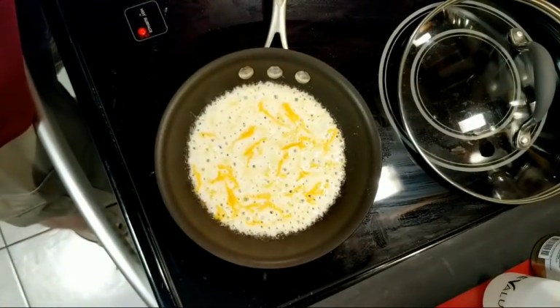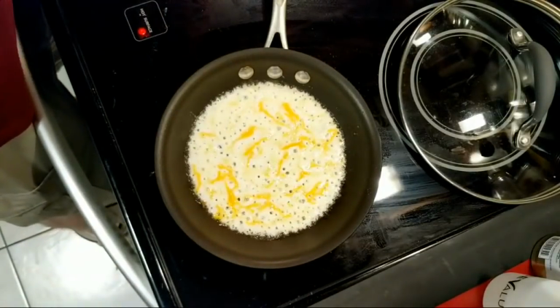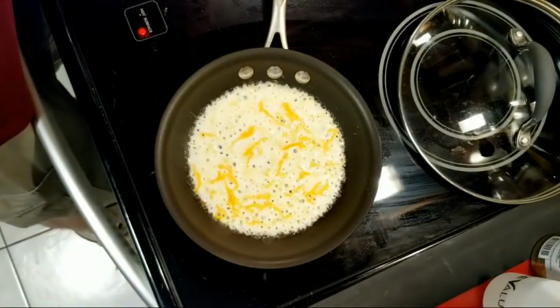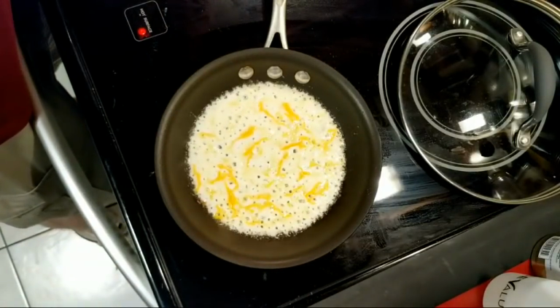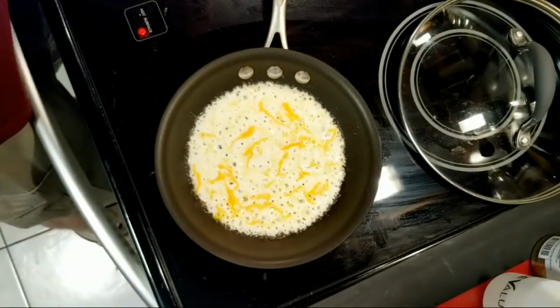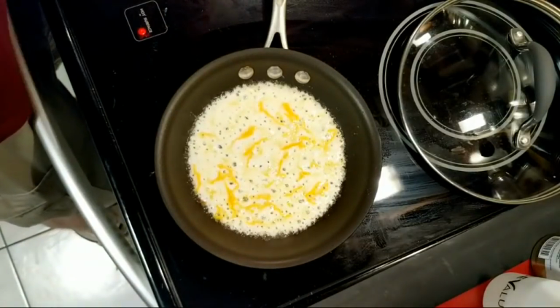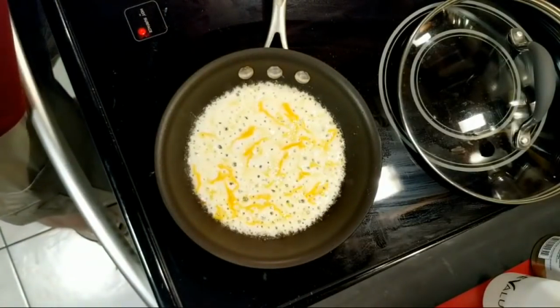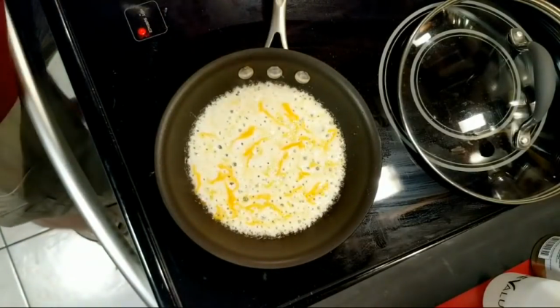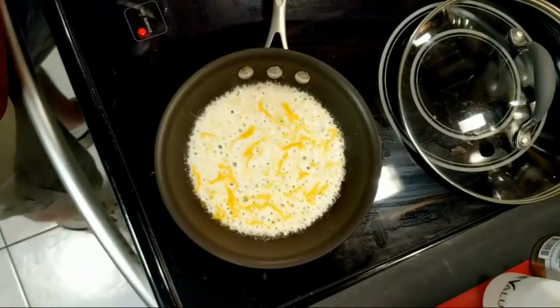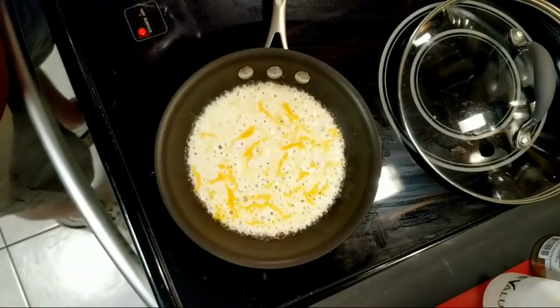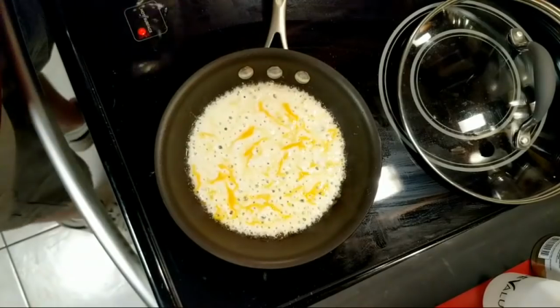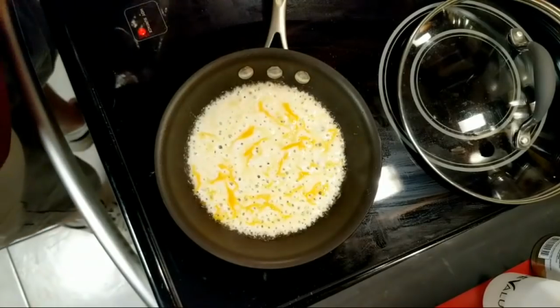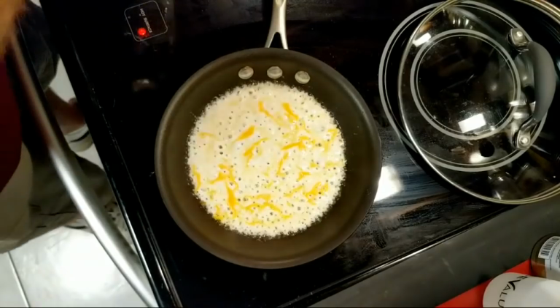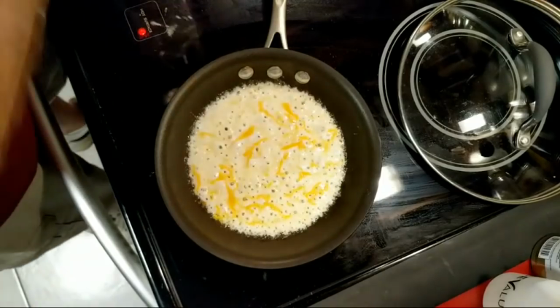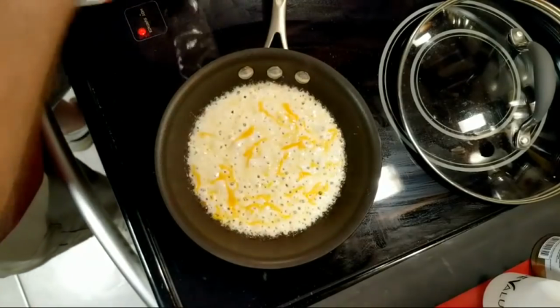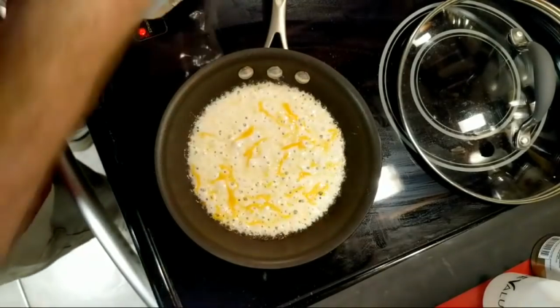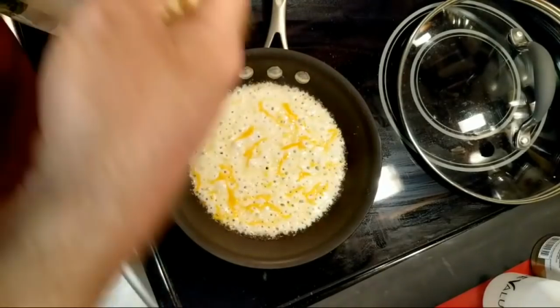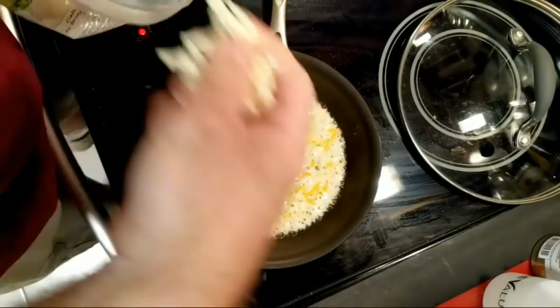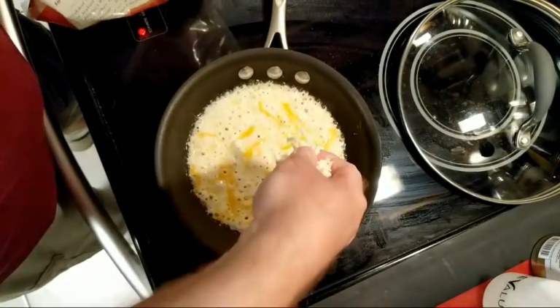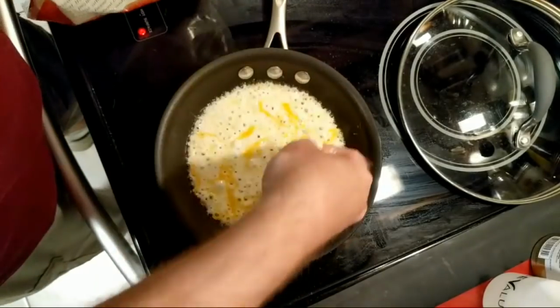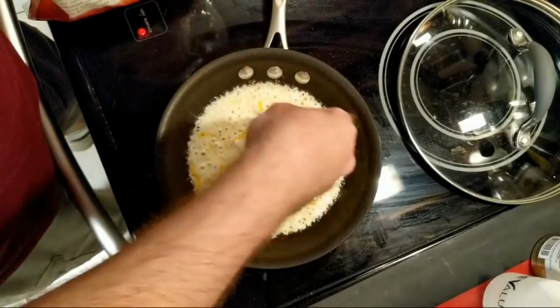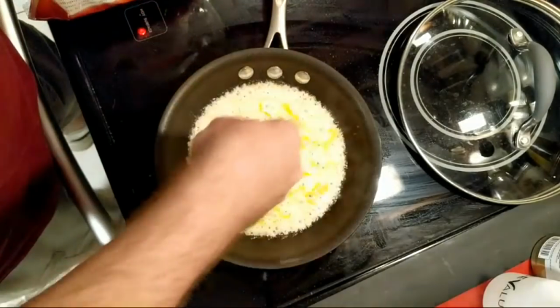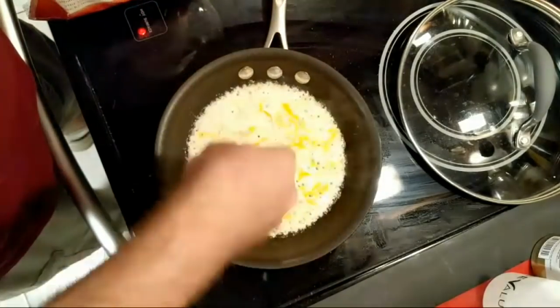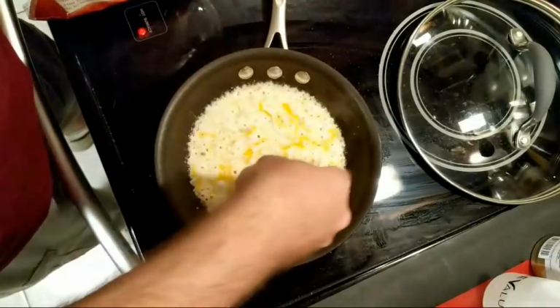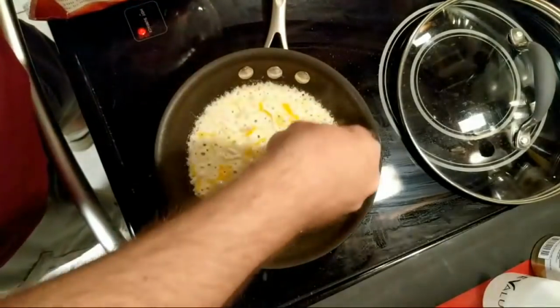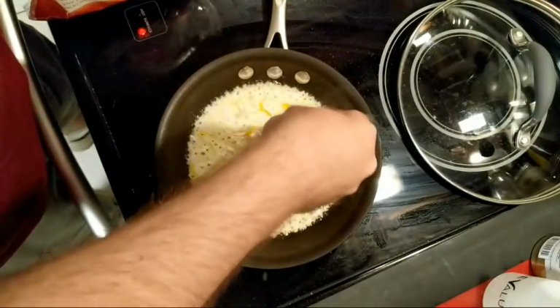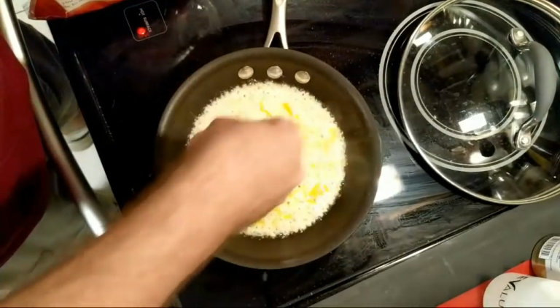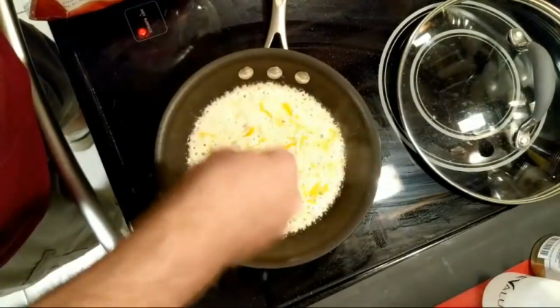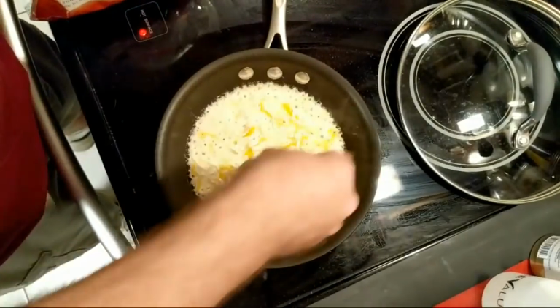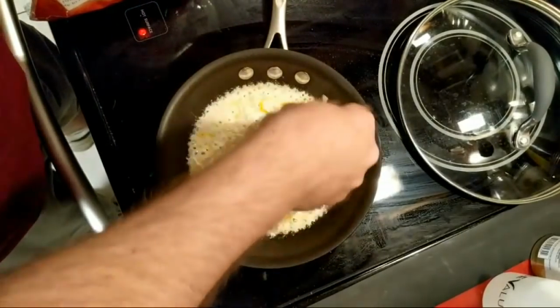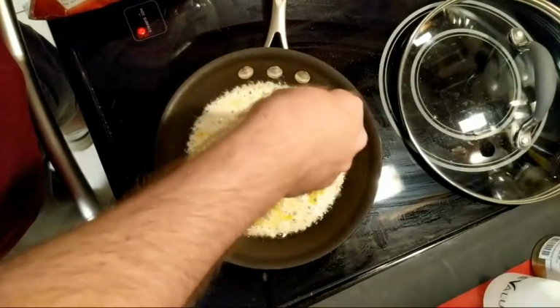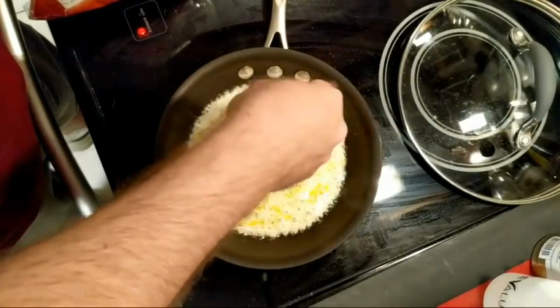It doesn't have to be overly thick. I'll add a little more cheese on top here.